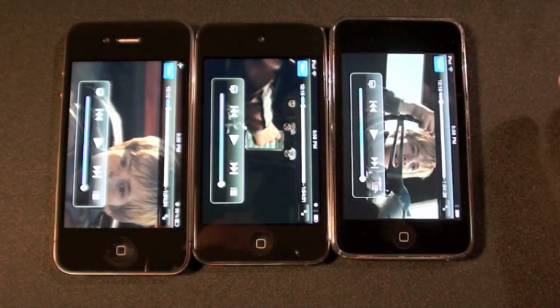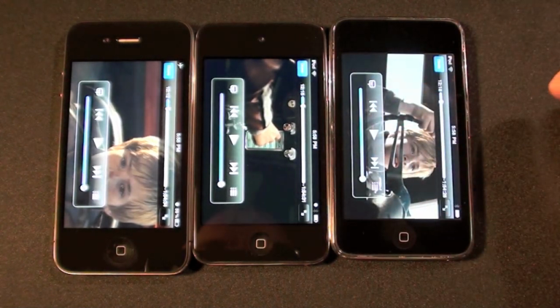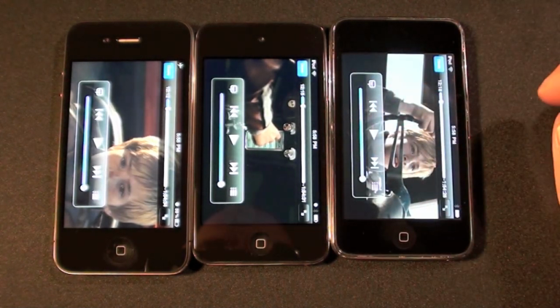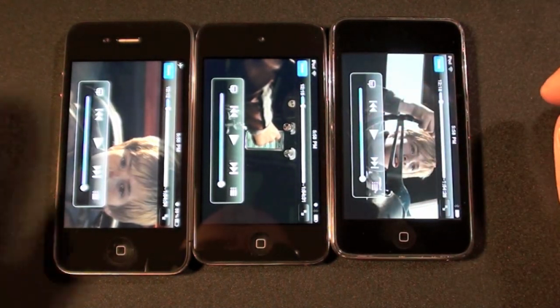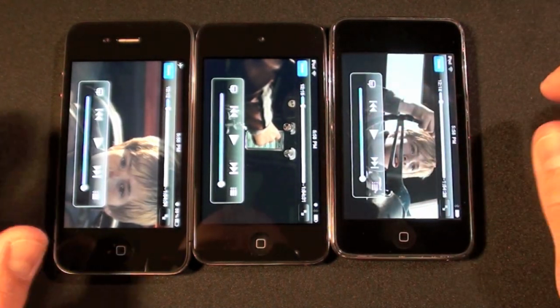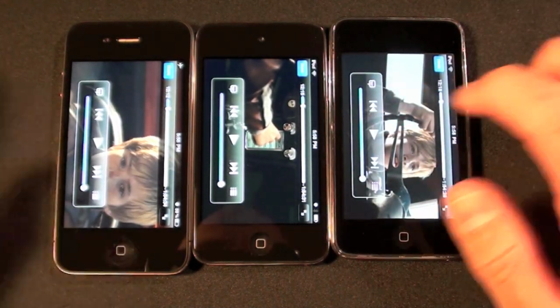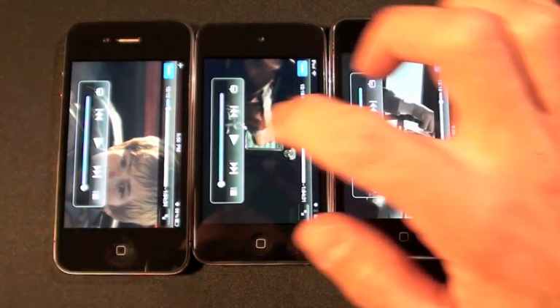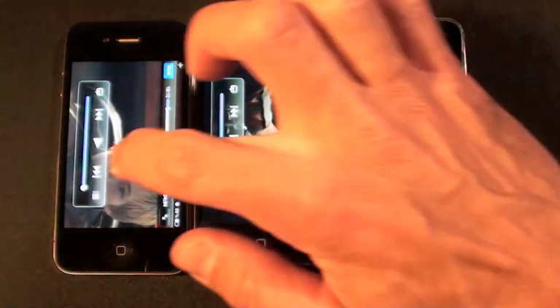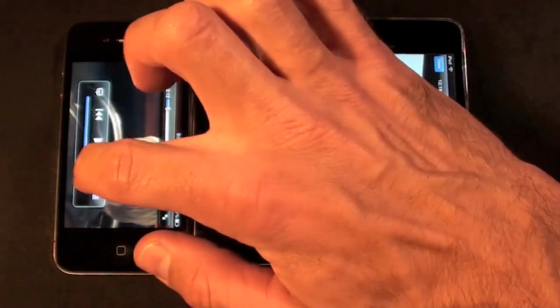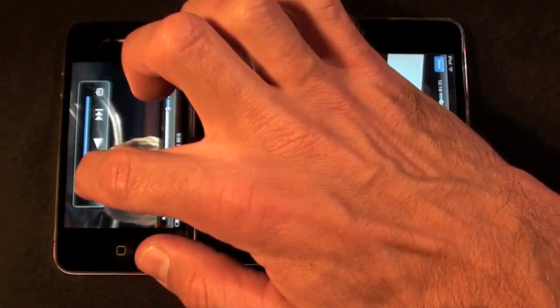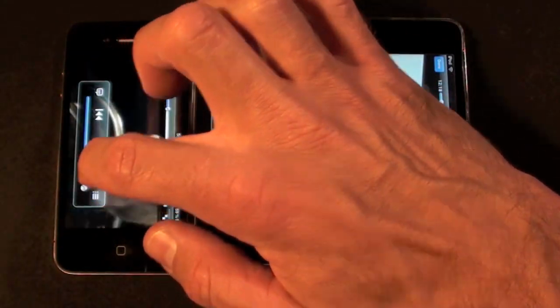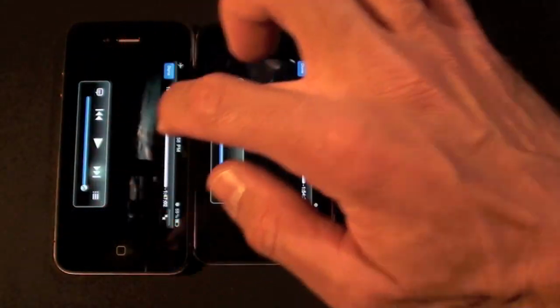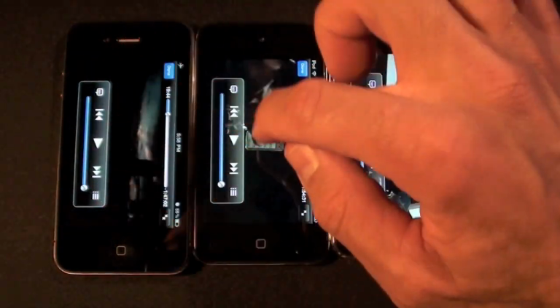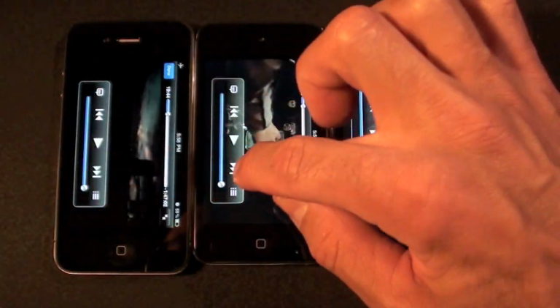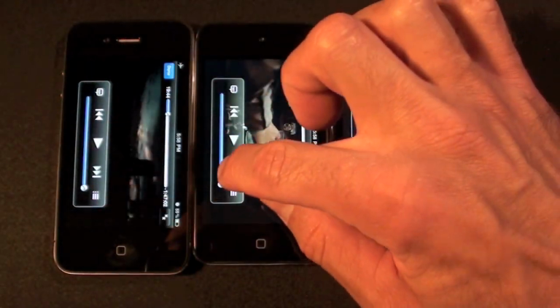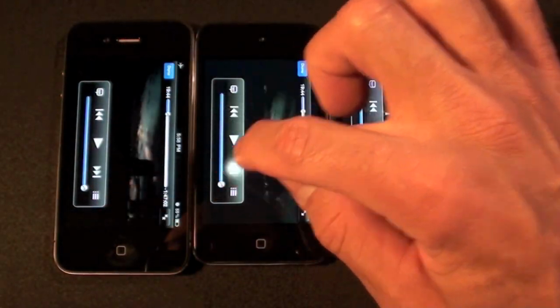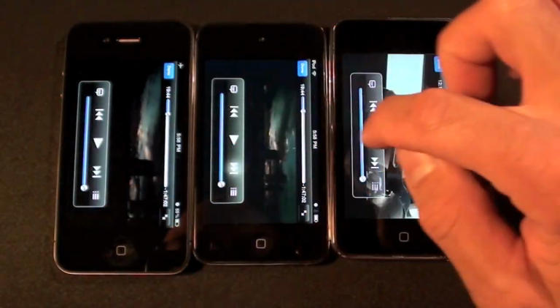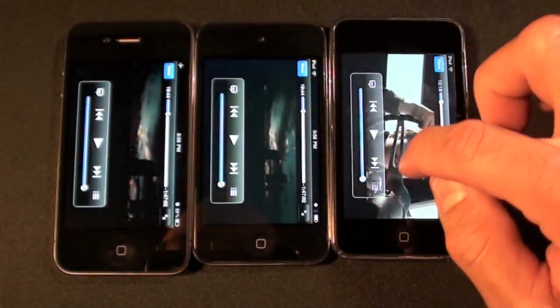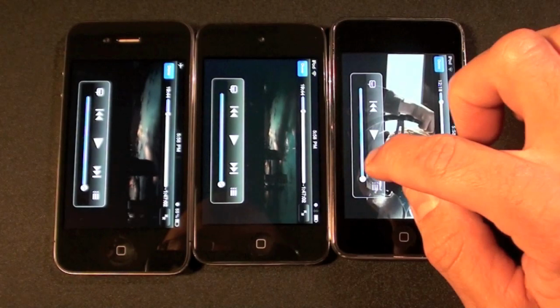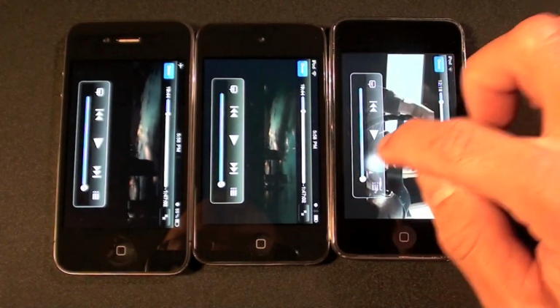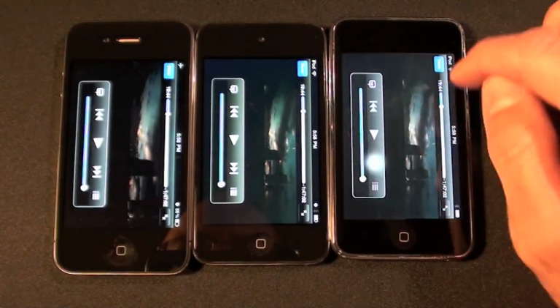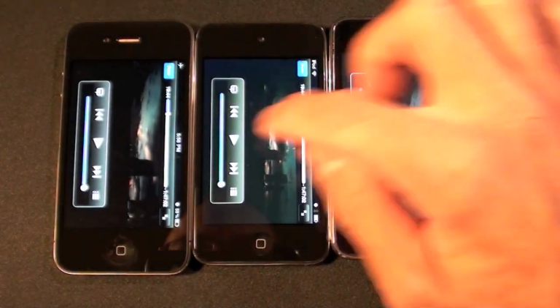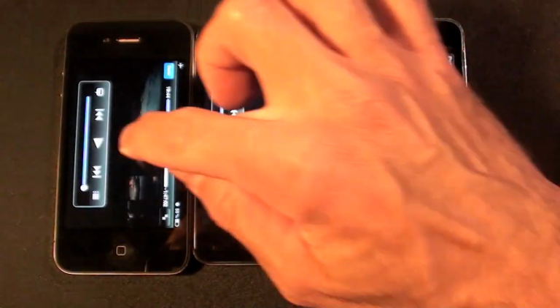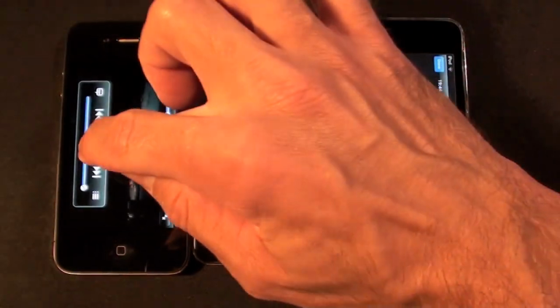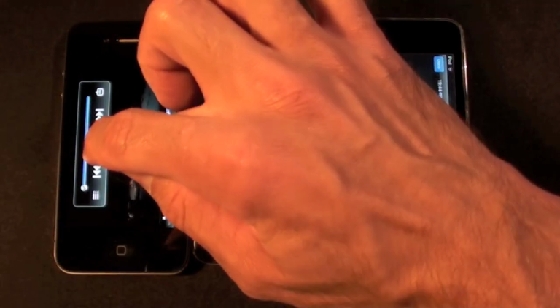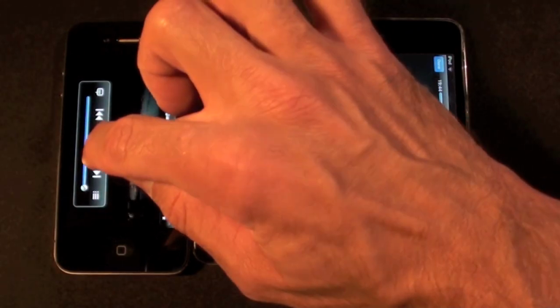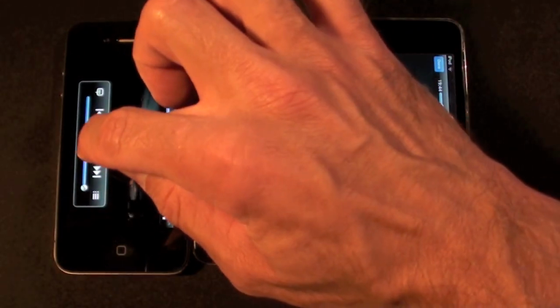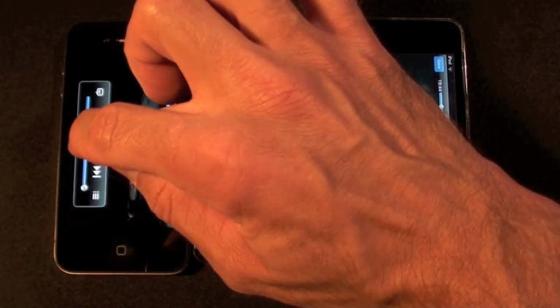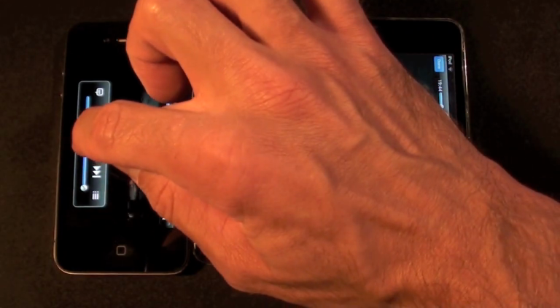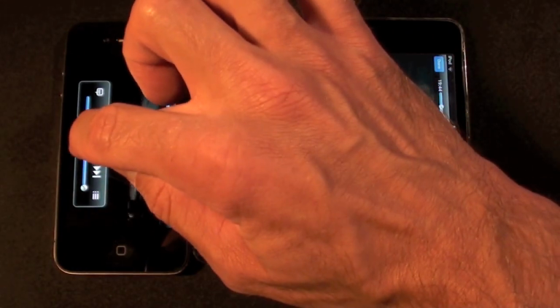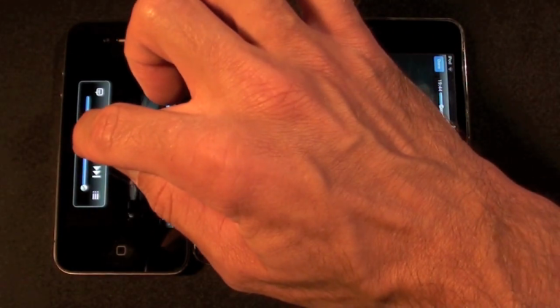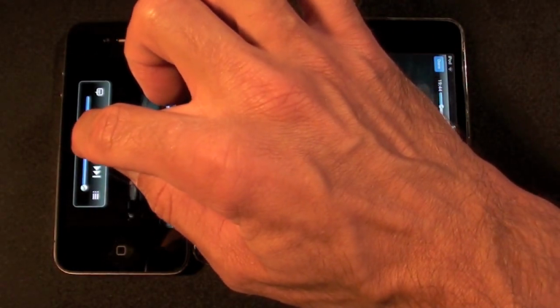All right, now let's go to another scene — I'm just going to skip to the next scene. Let's start on the iPhone 4.